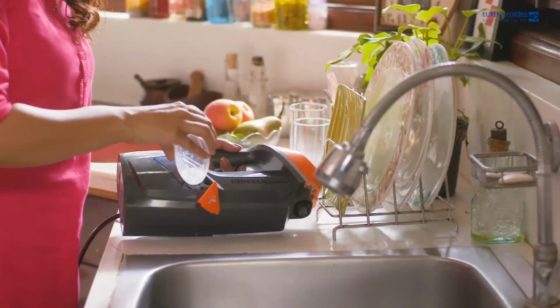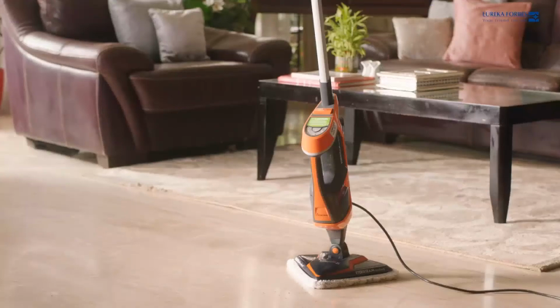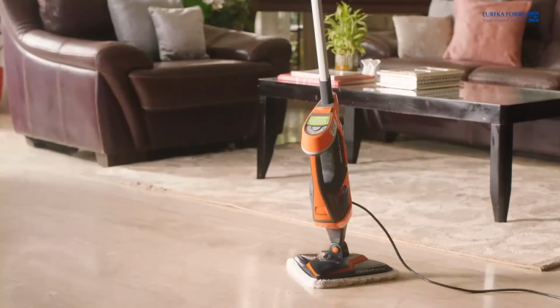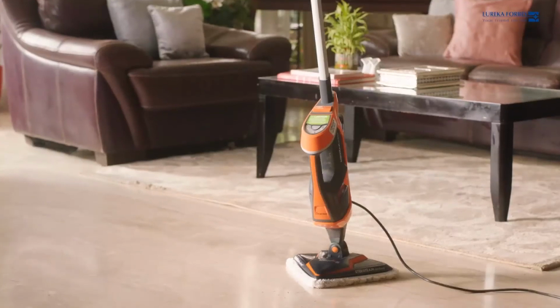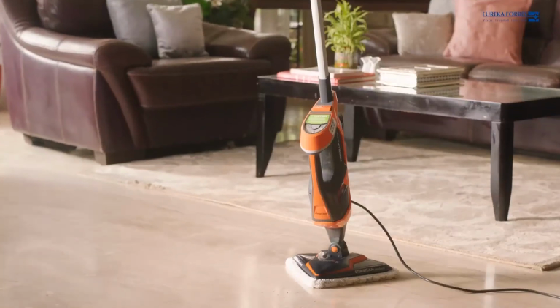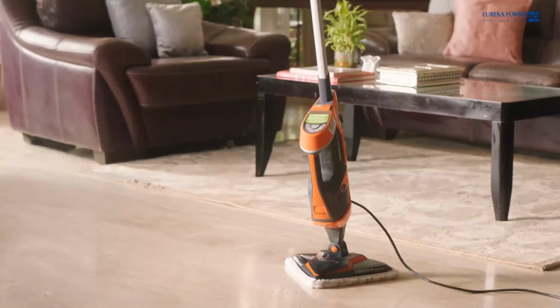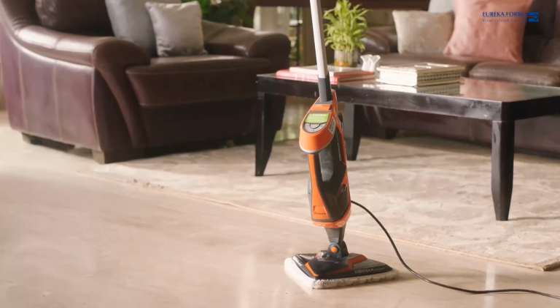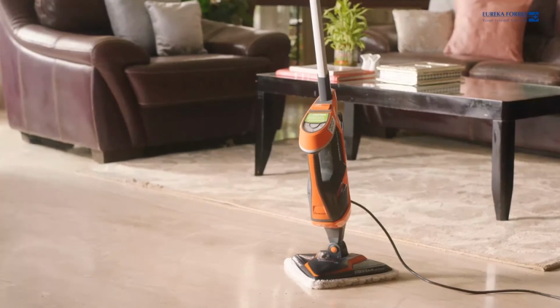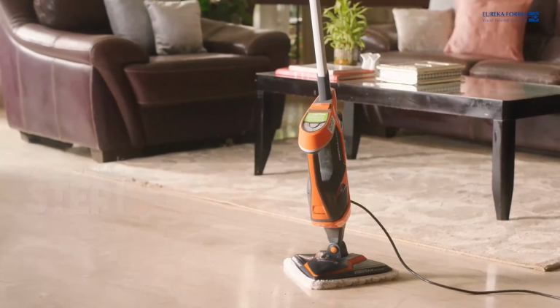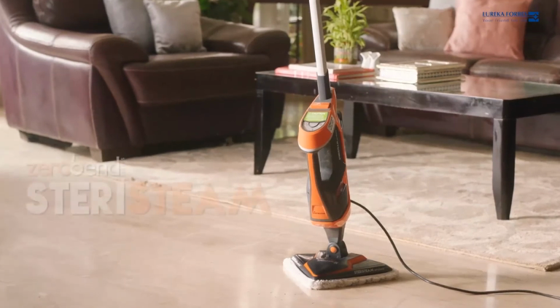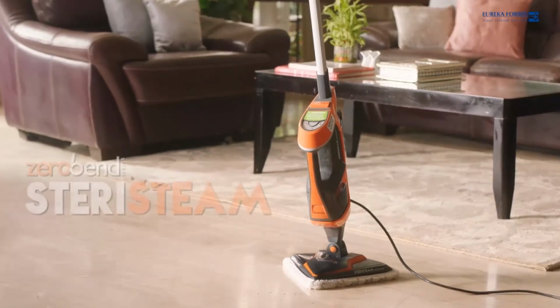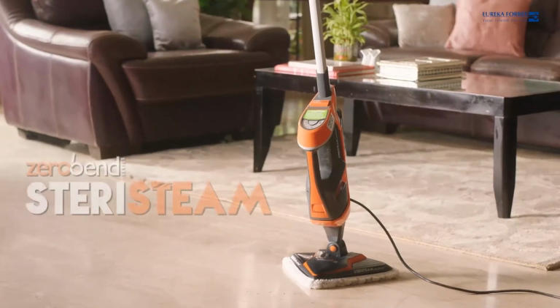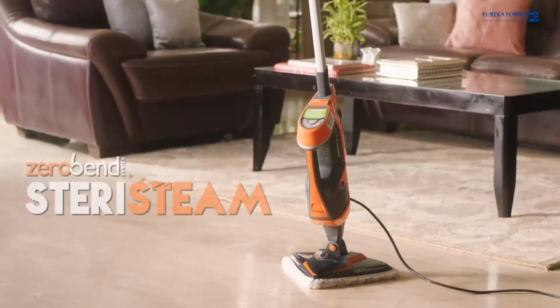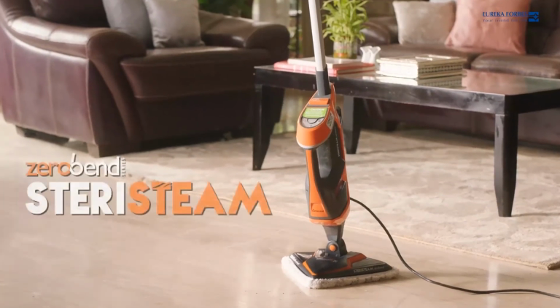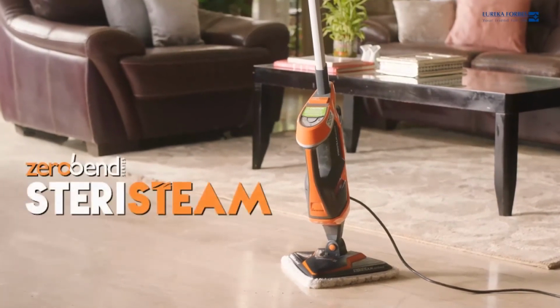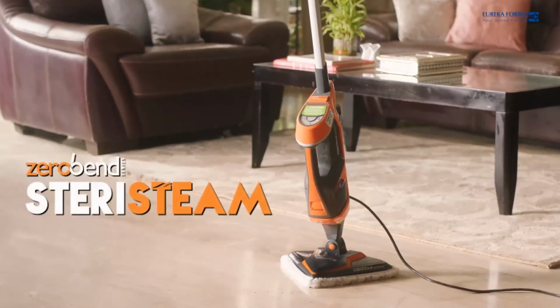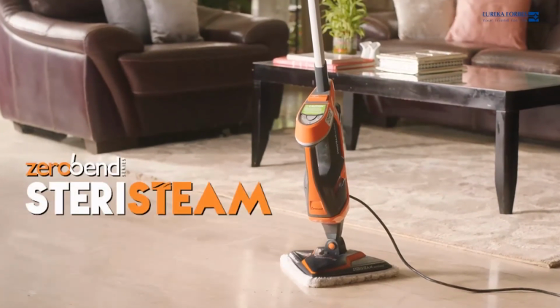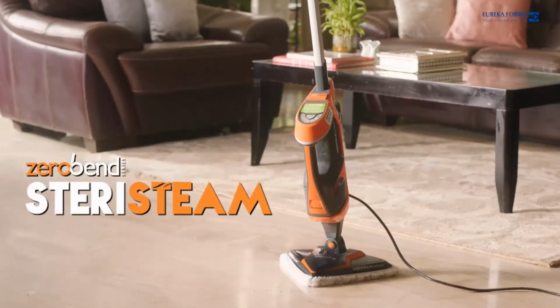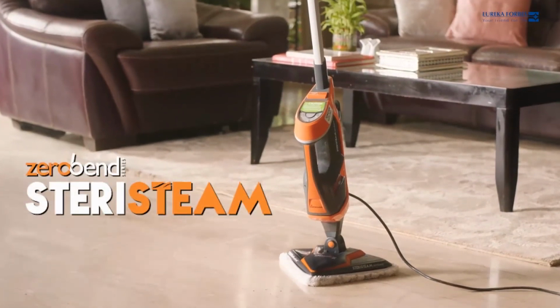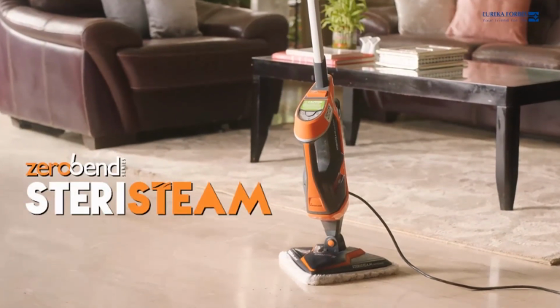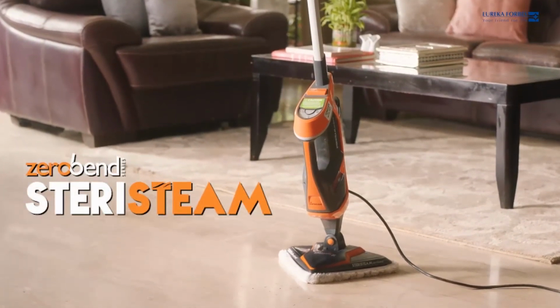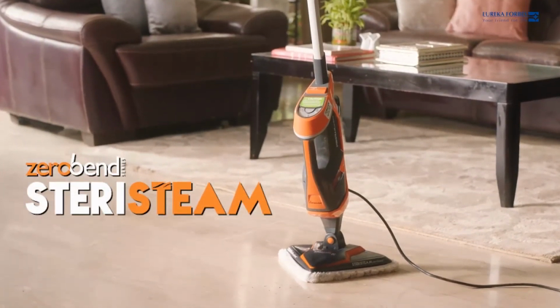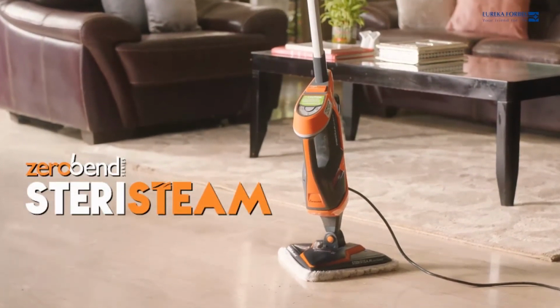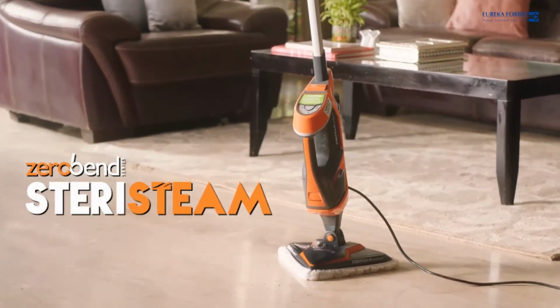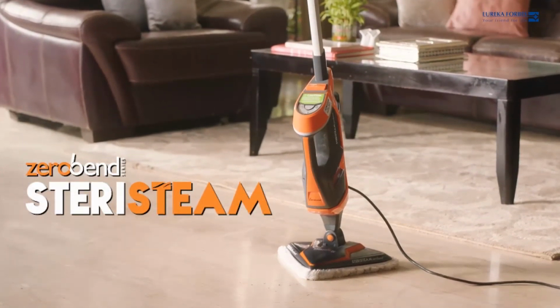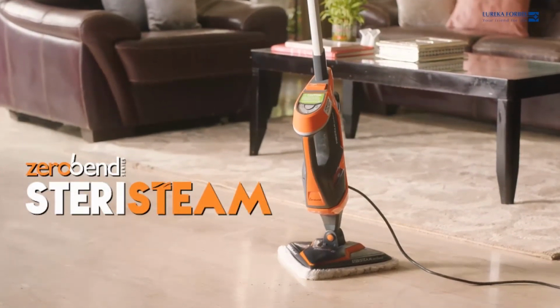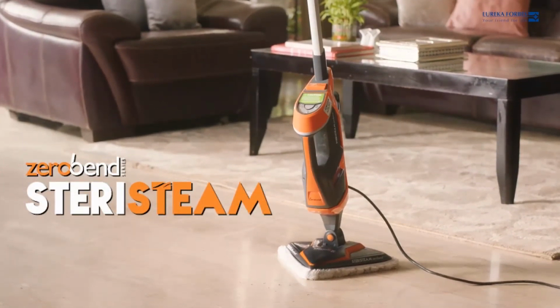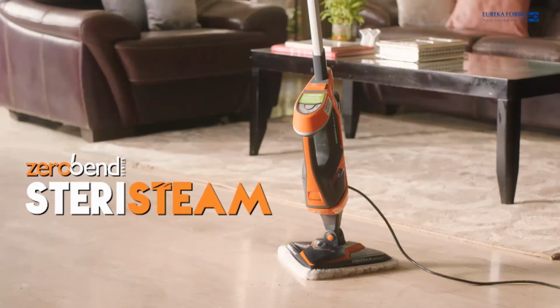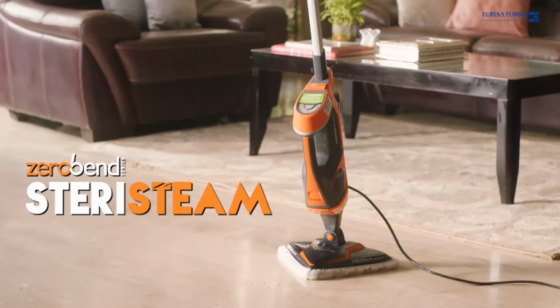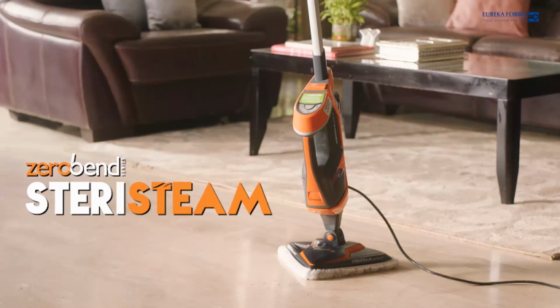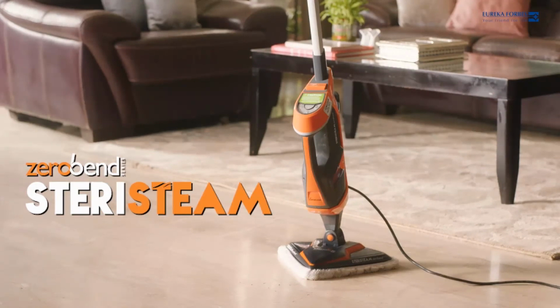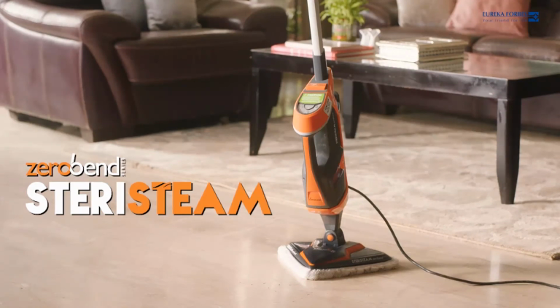Go ahead, sanitize your home with the power of steam. EuroClean SteriSteam — only from Eureka Forbes.